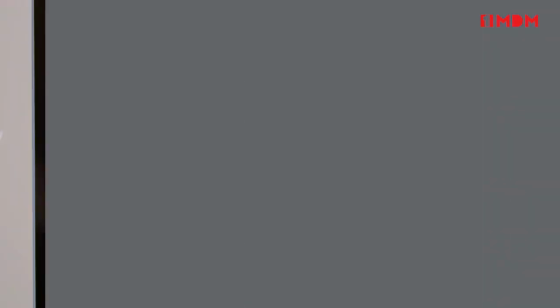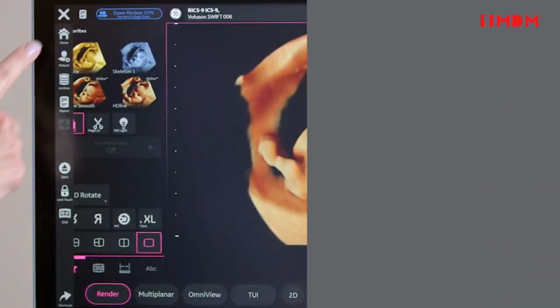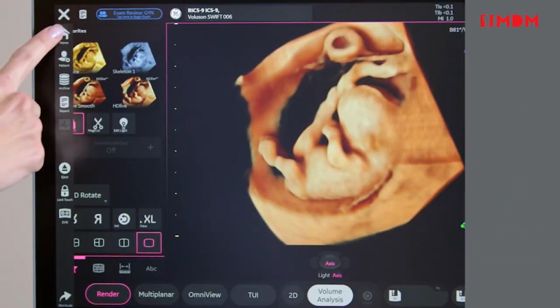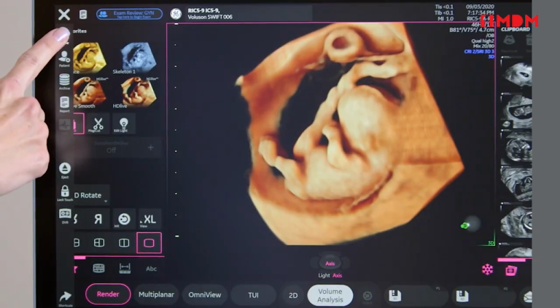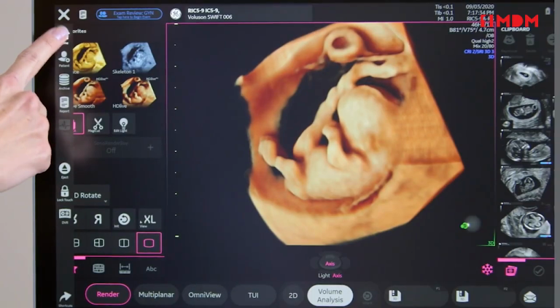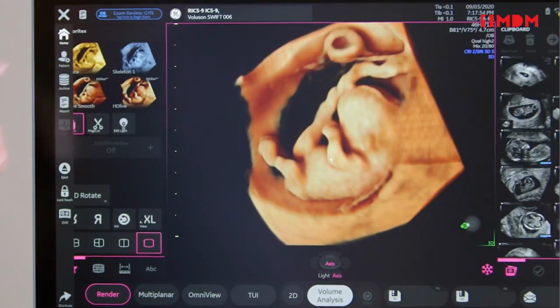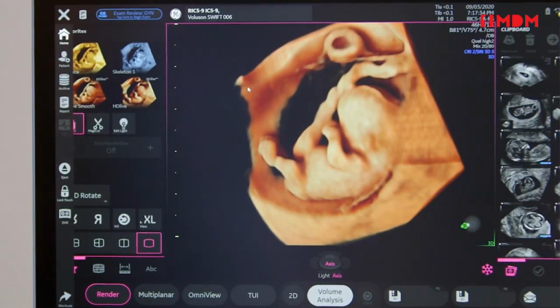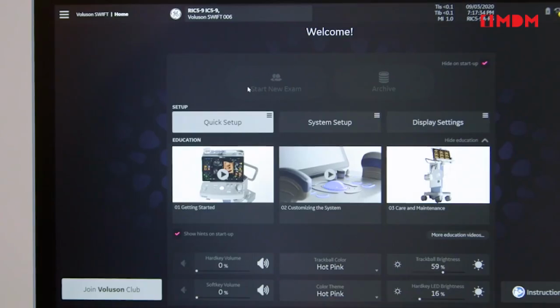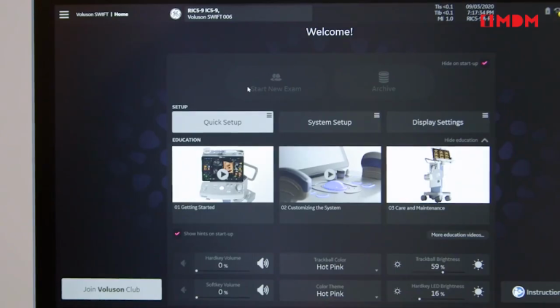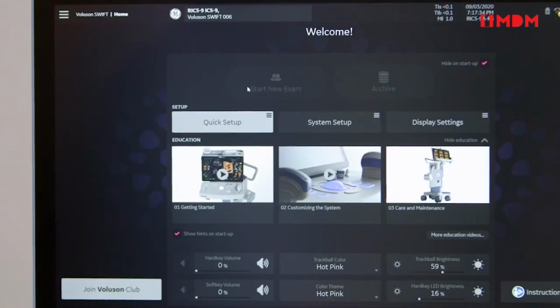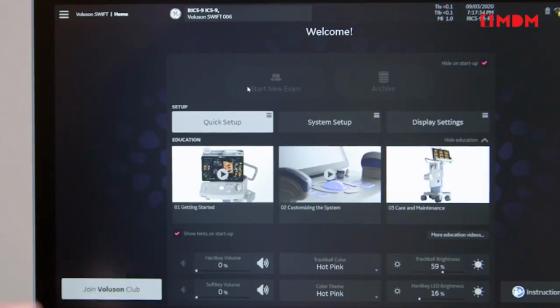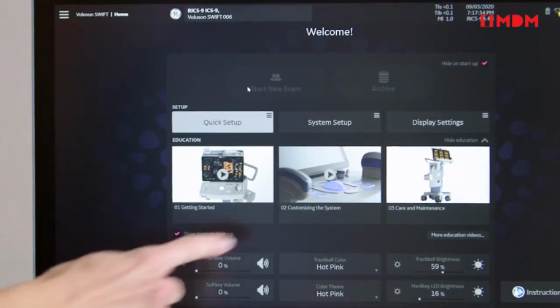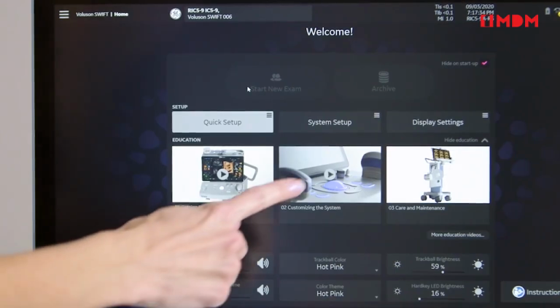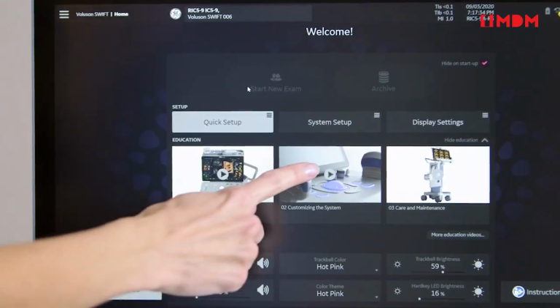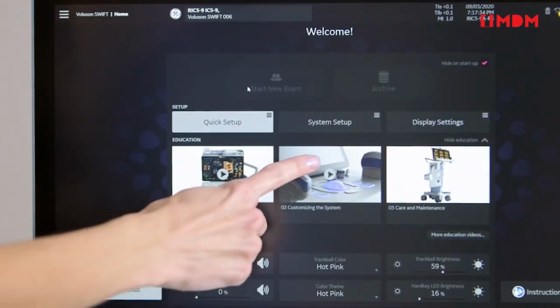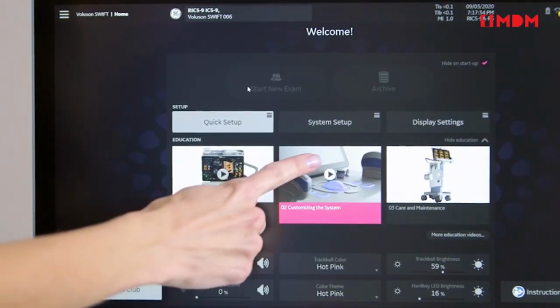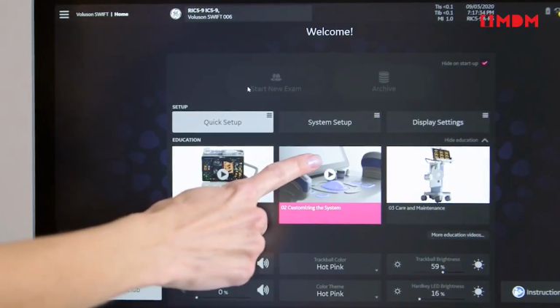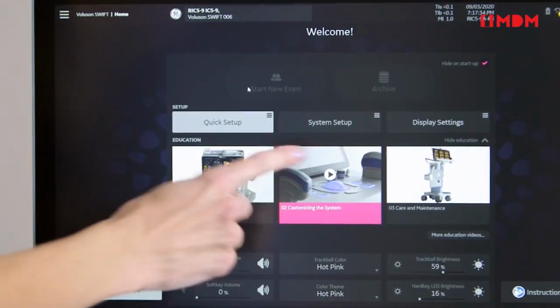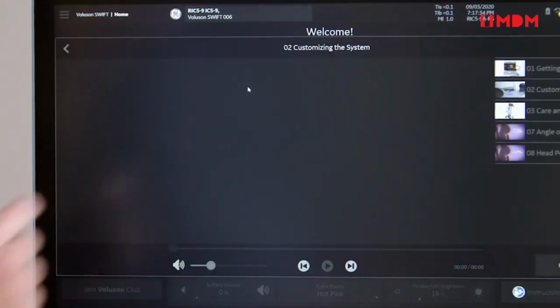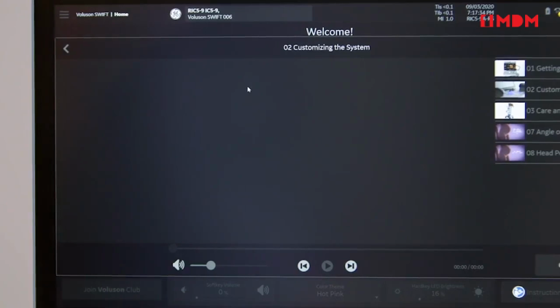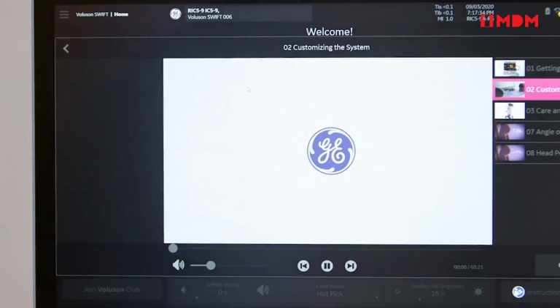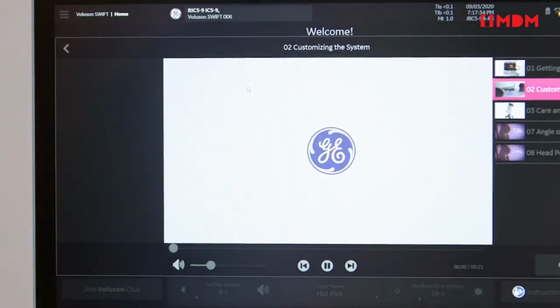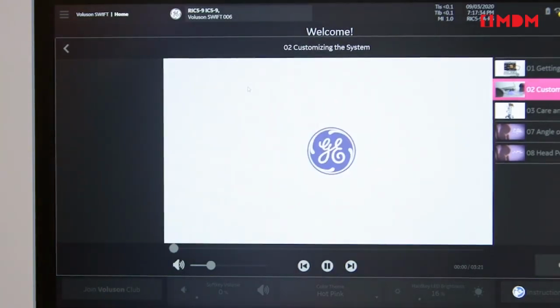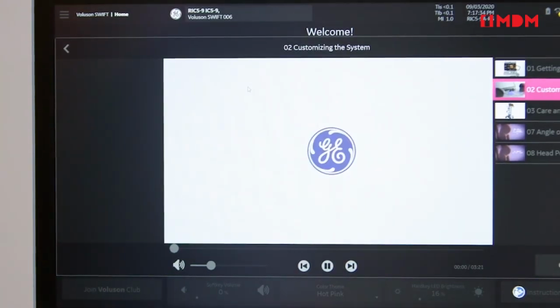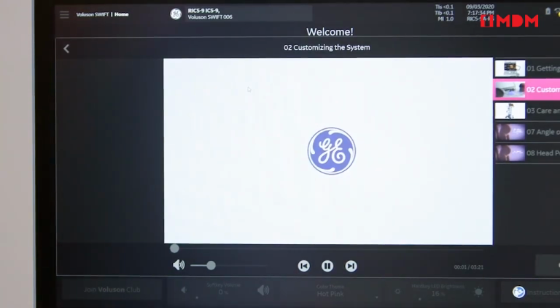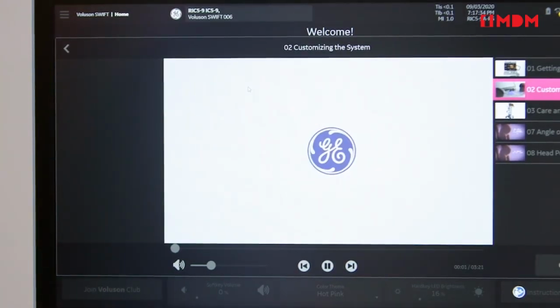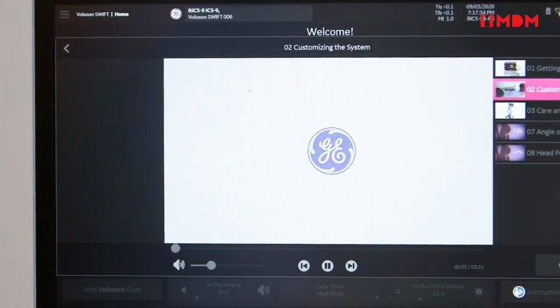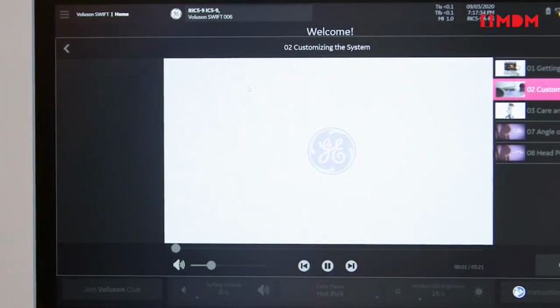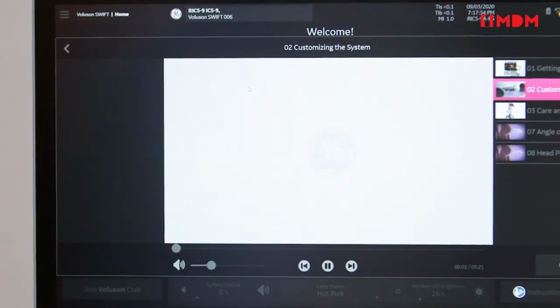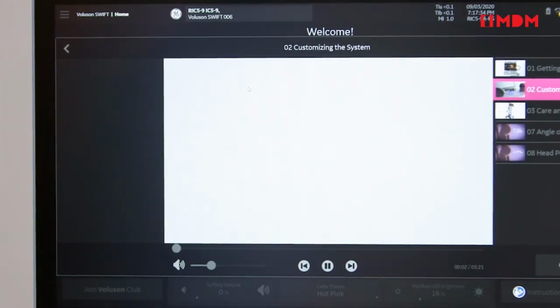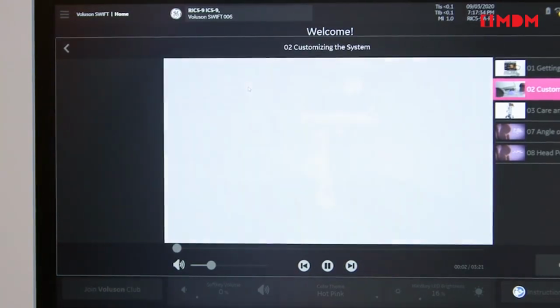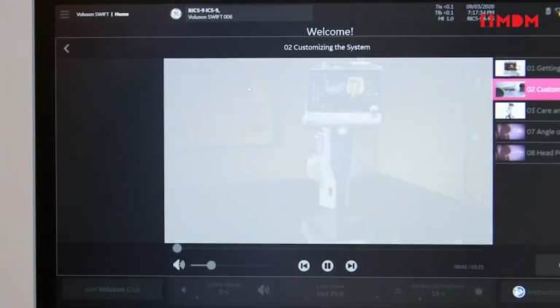On-board education videos are available in the home menu, allowing quick access to valuable training materials.